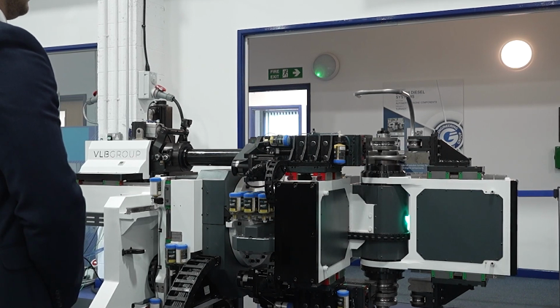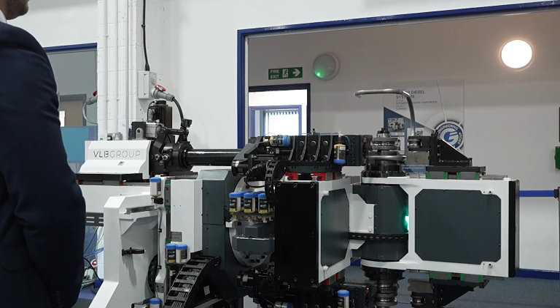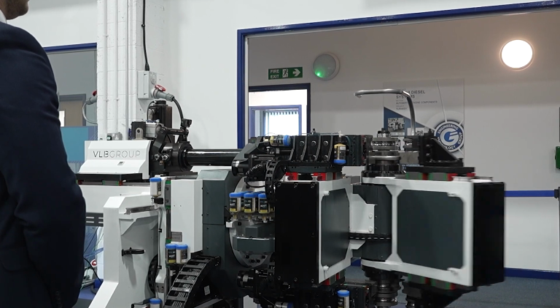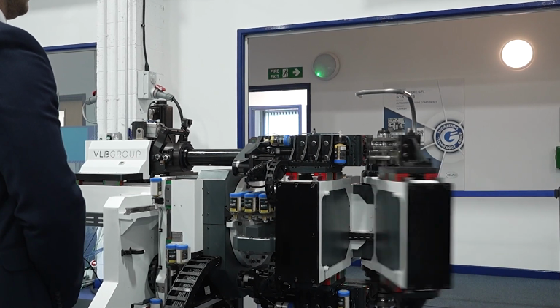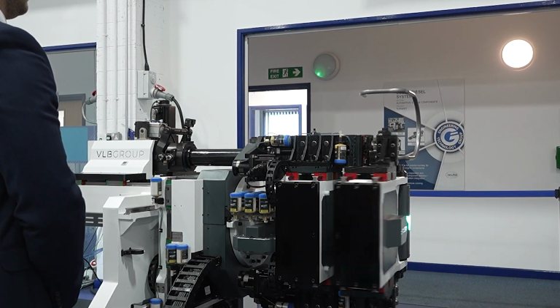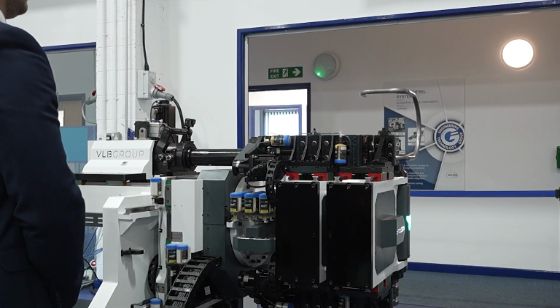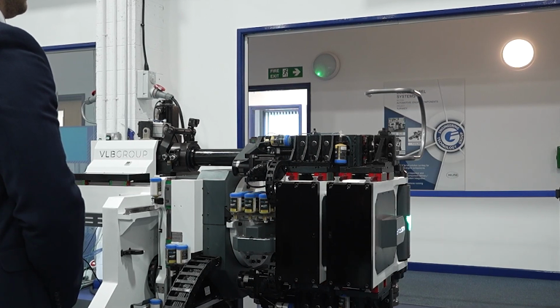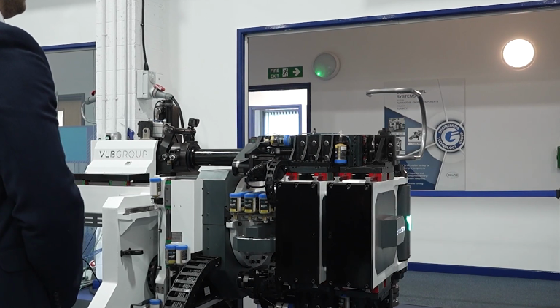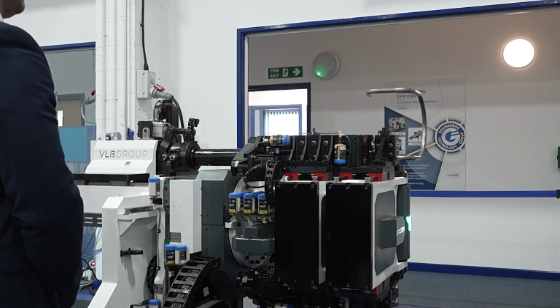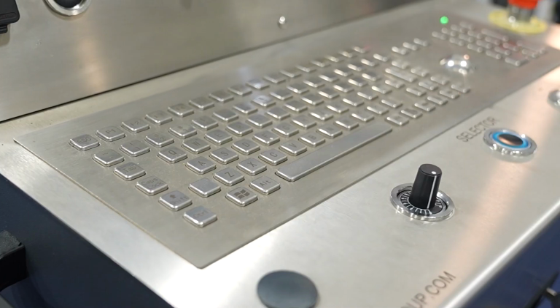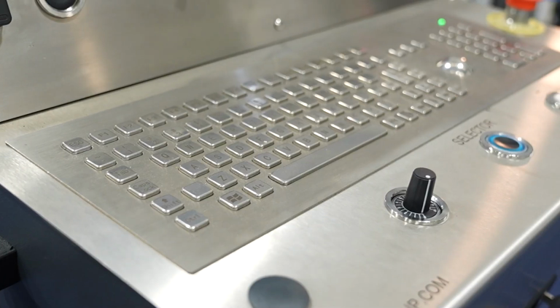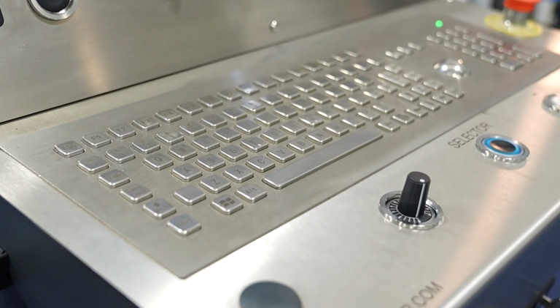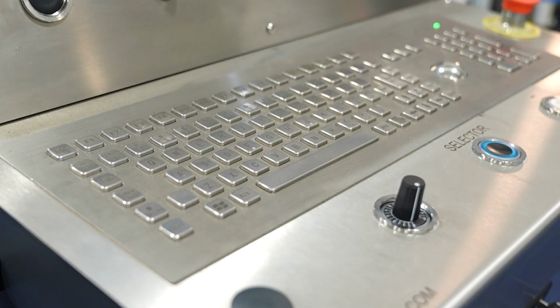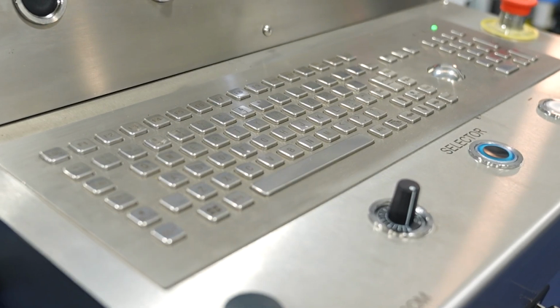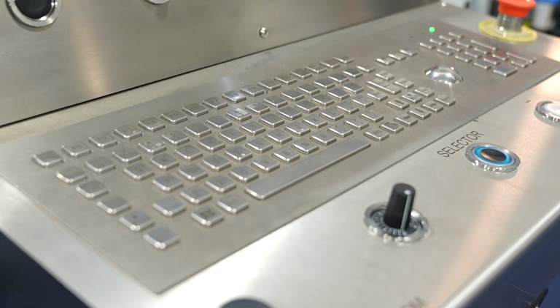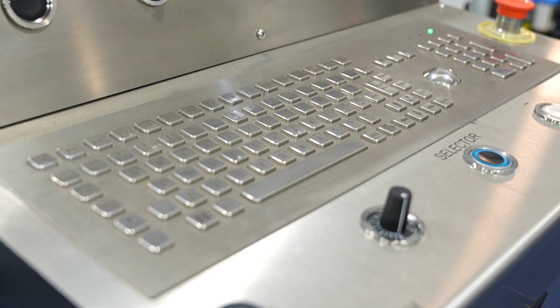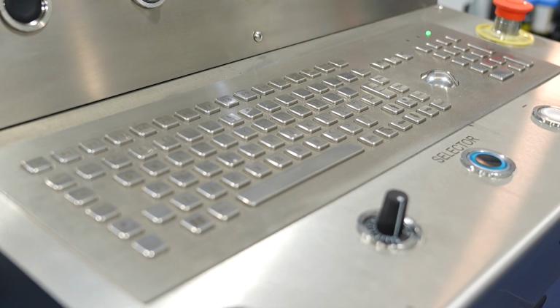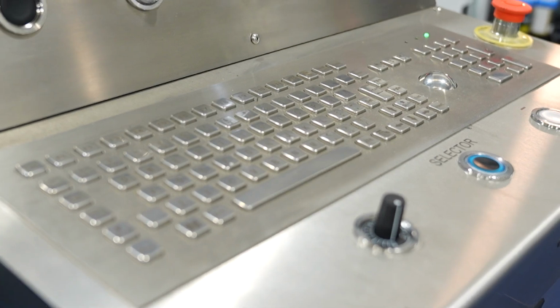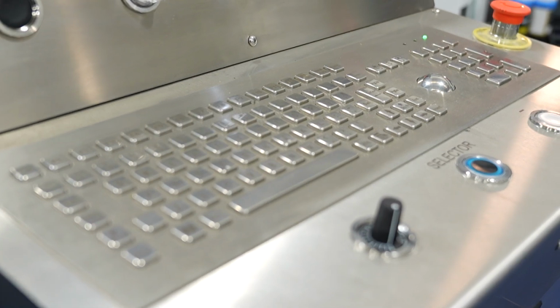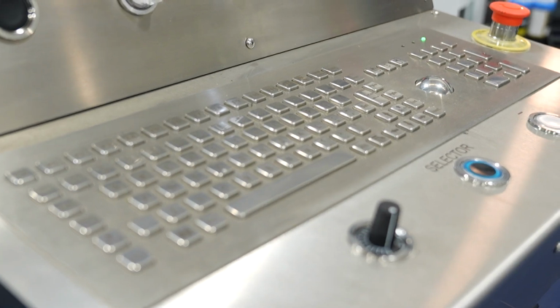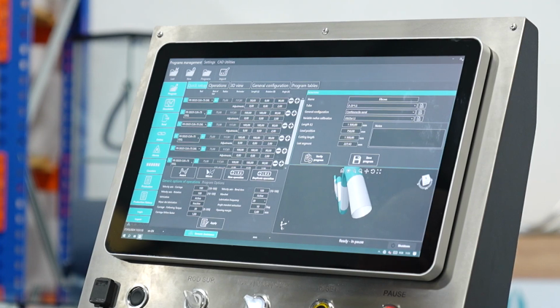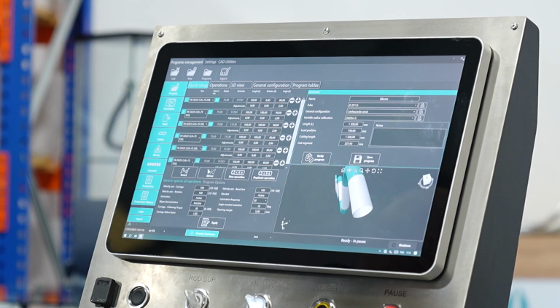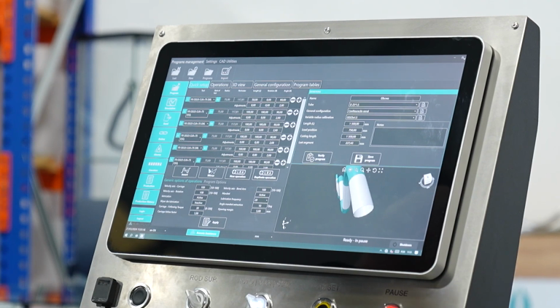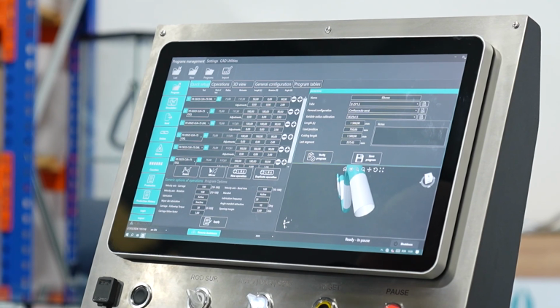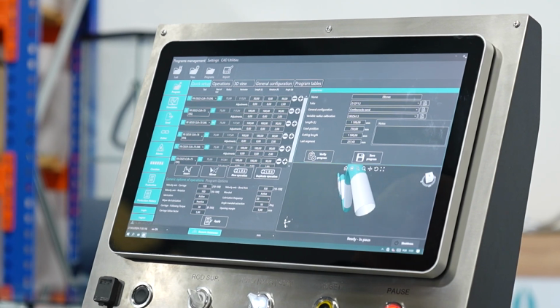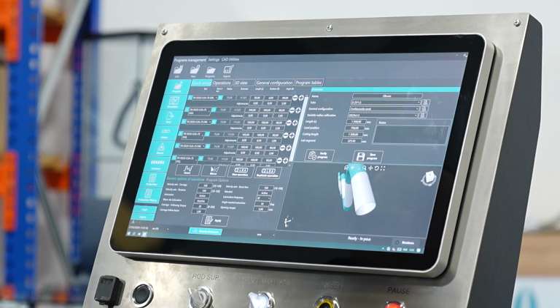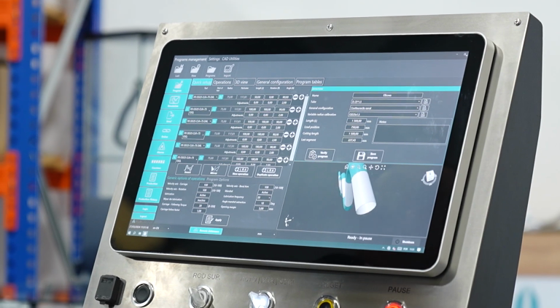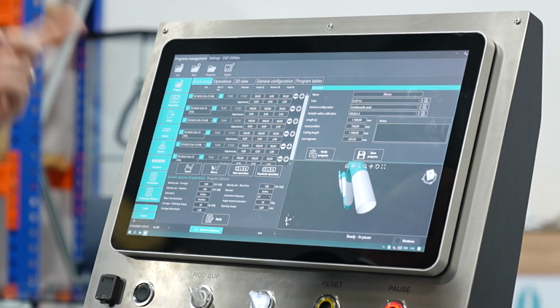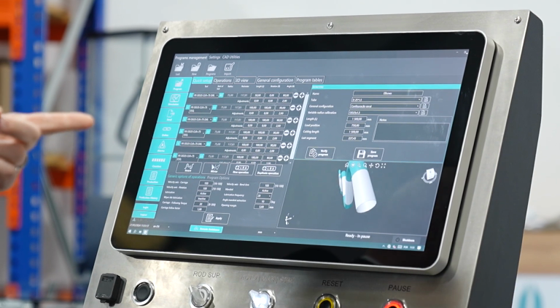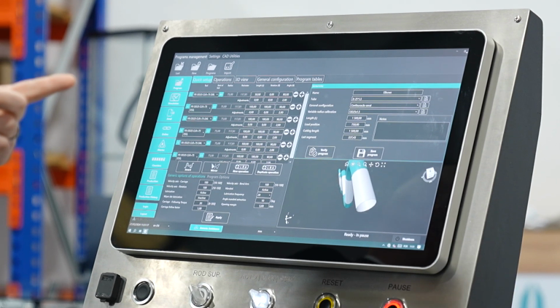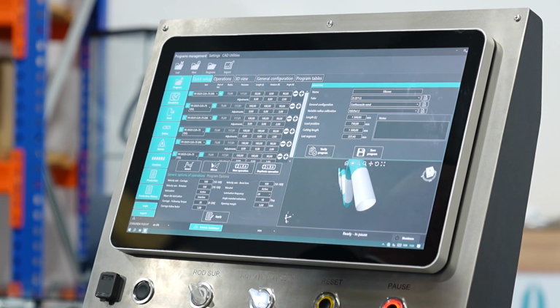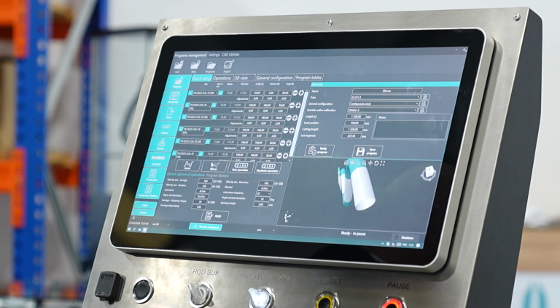We could talk about this machine probably all day. I love the control side of things — there's loads of CAD integration, loads of collision detection. It's really impressive.